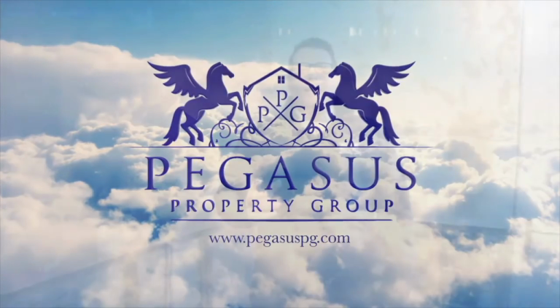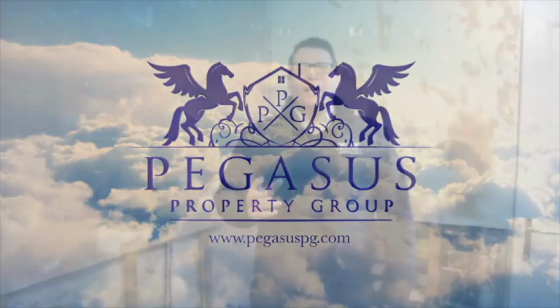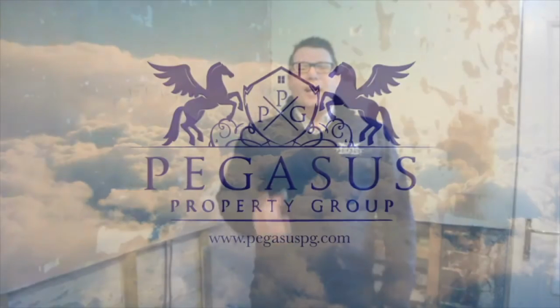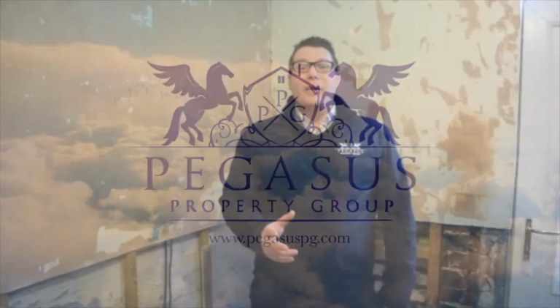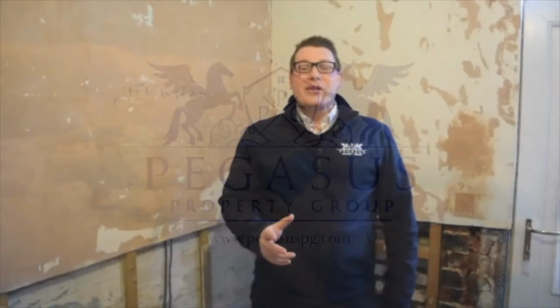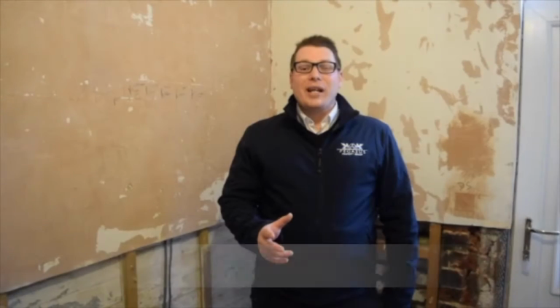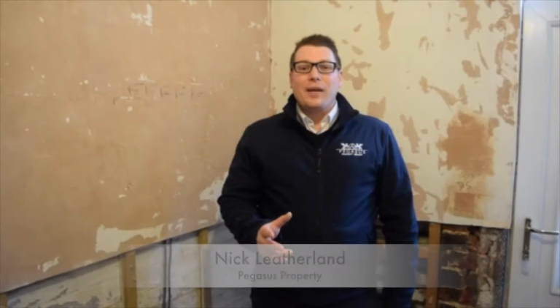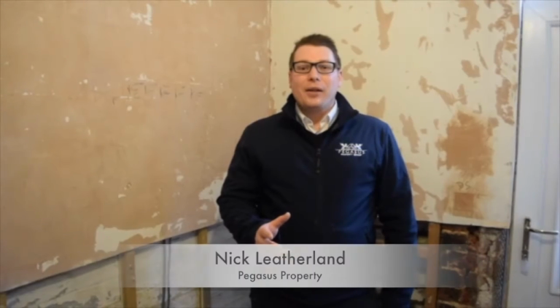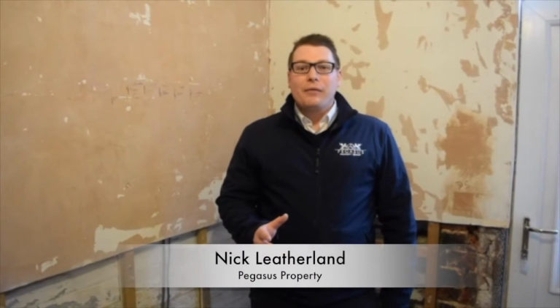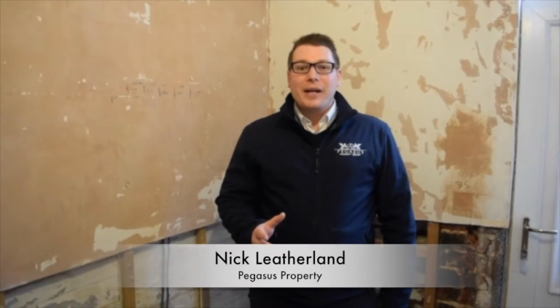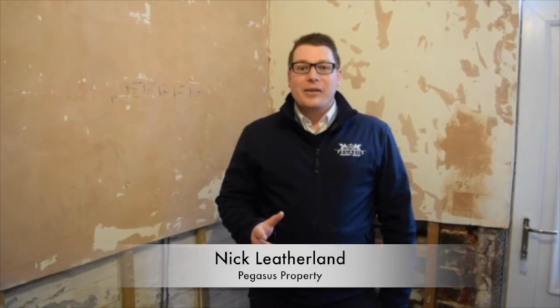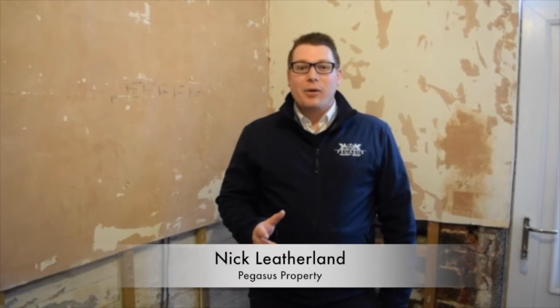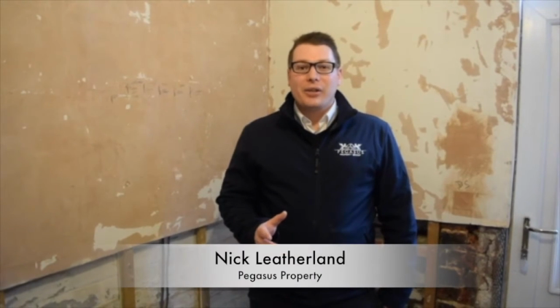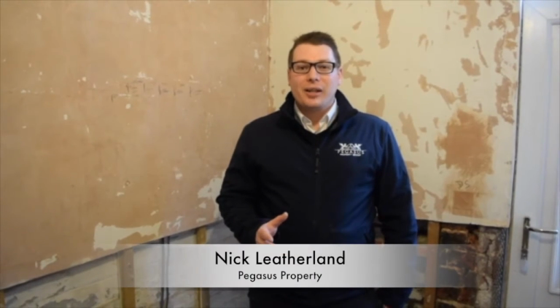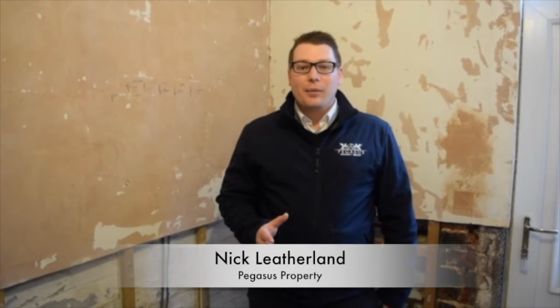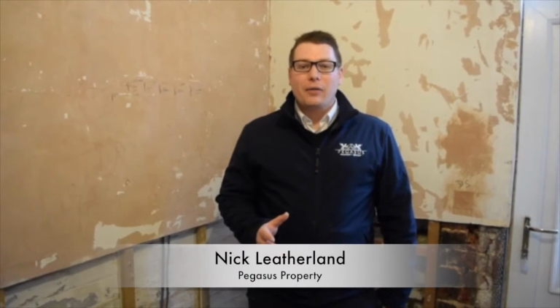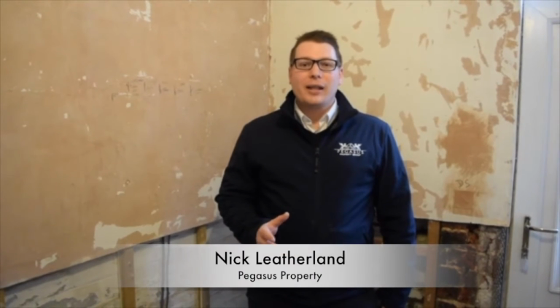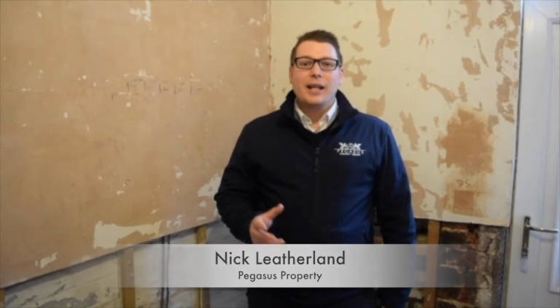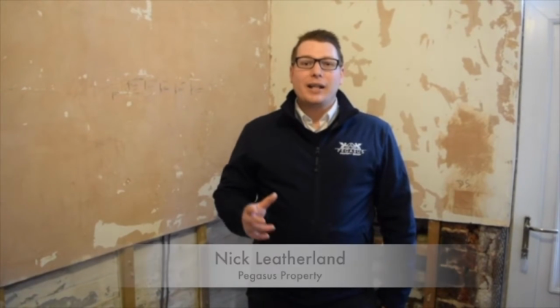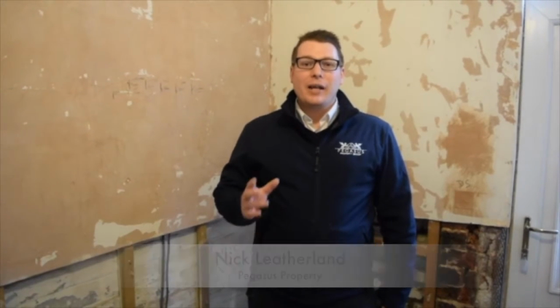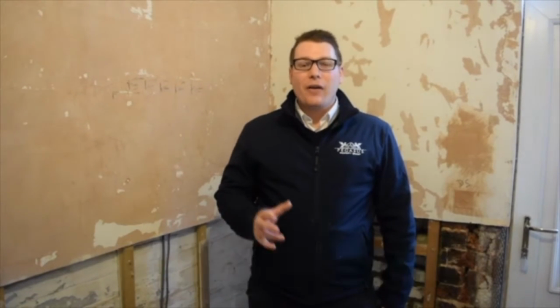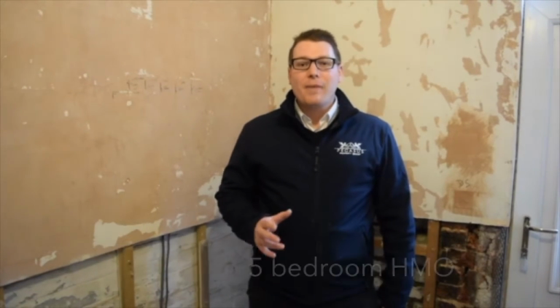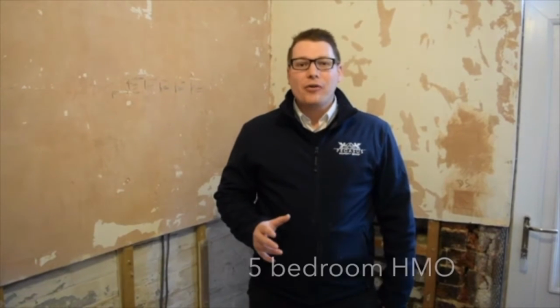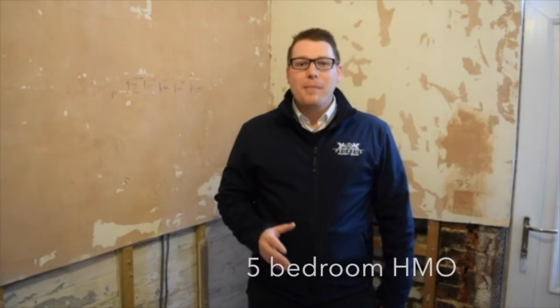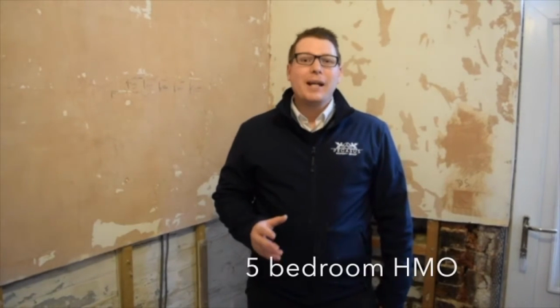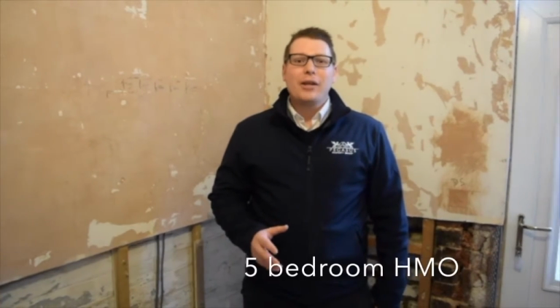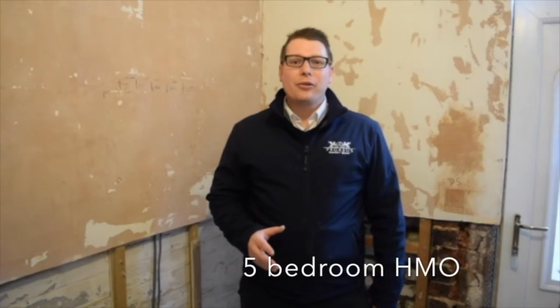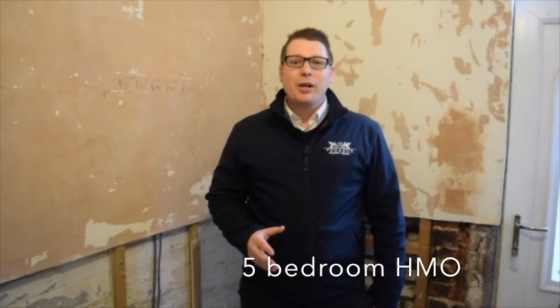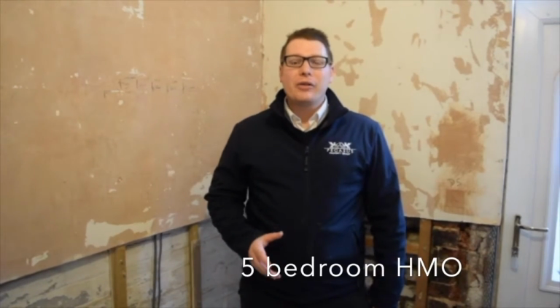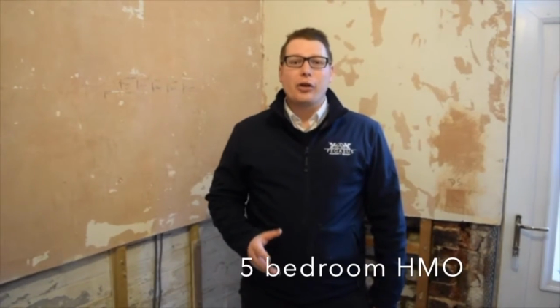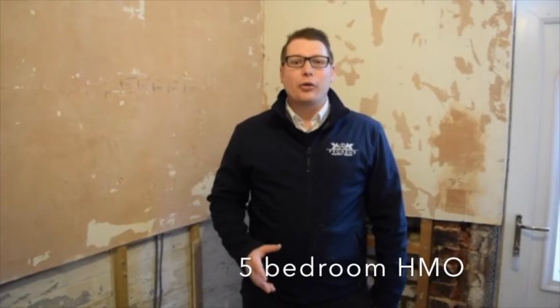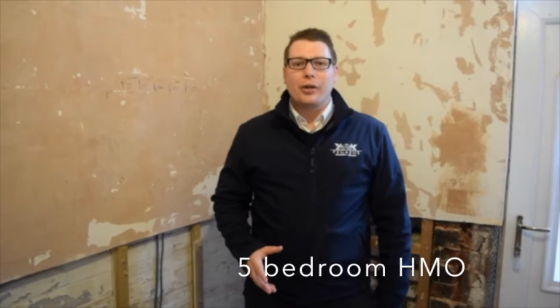Hello, this is Nick Levelyn from Pegasus Property. I'm currently in a five bedroom mini HMO in Stoke-on-Trent.